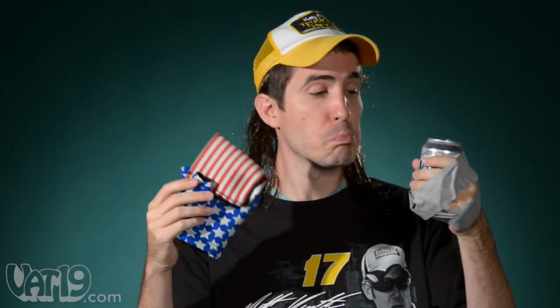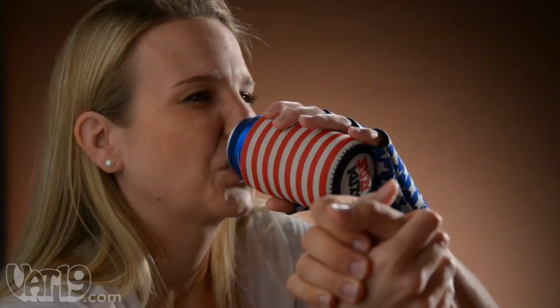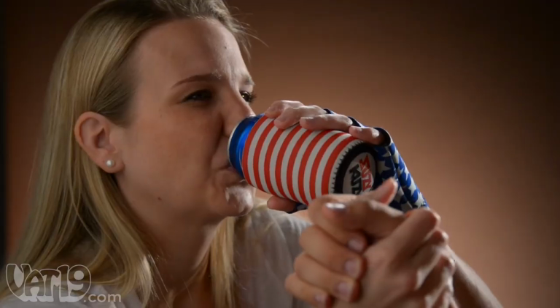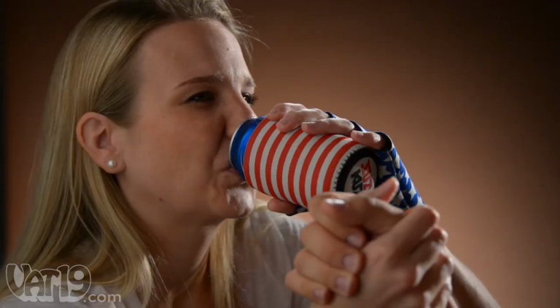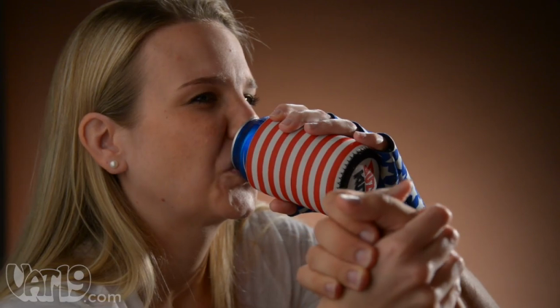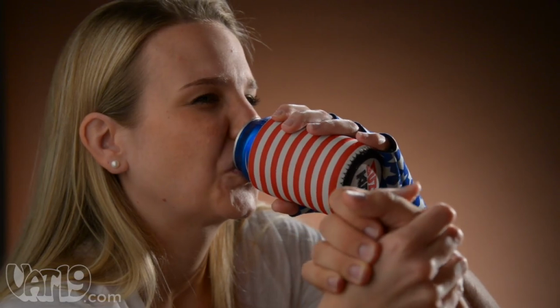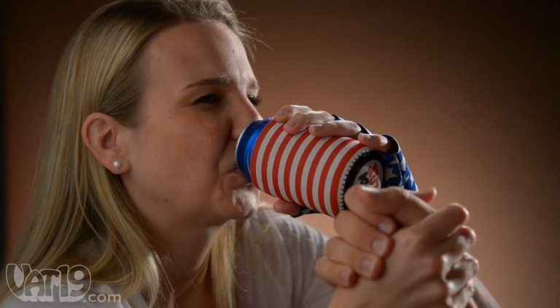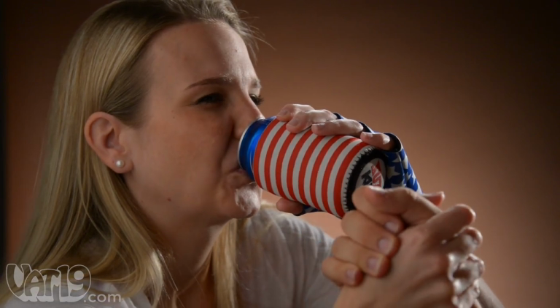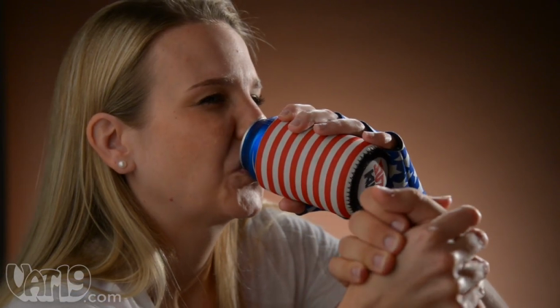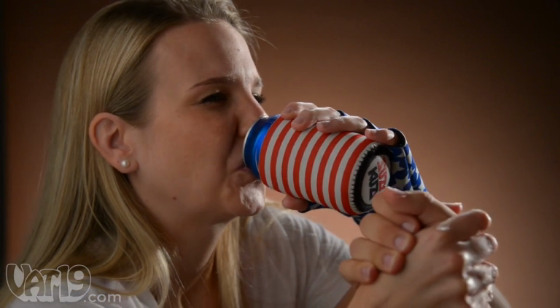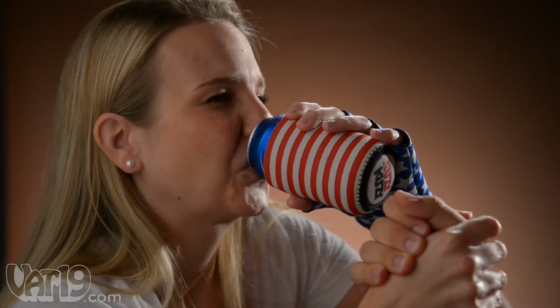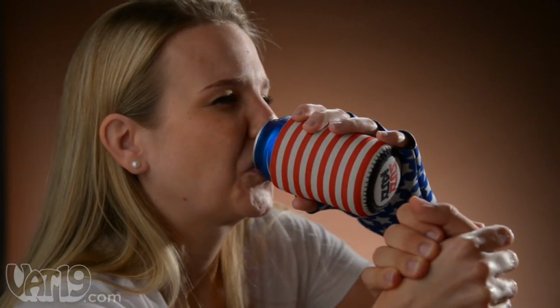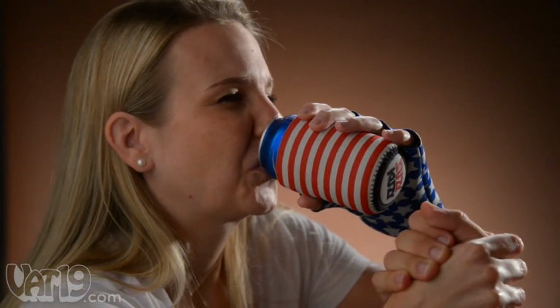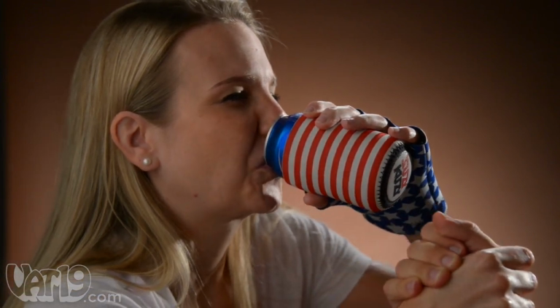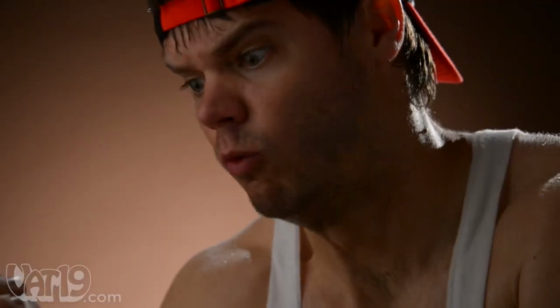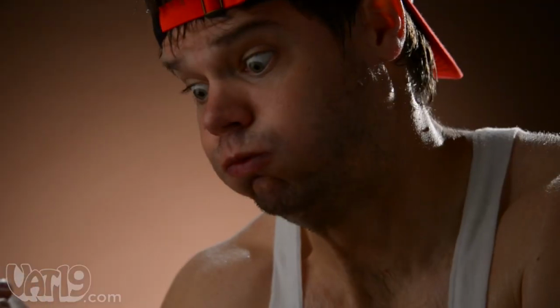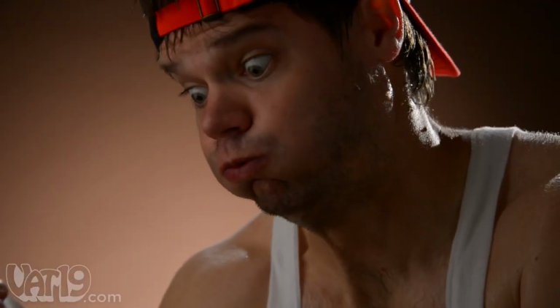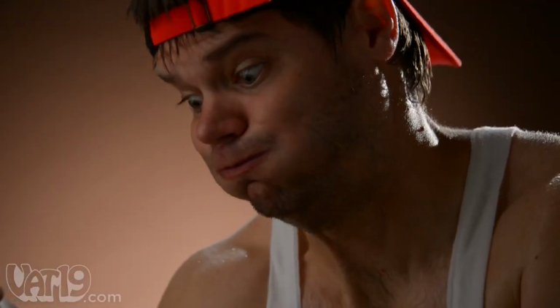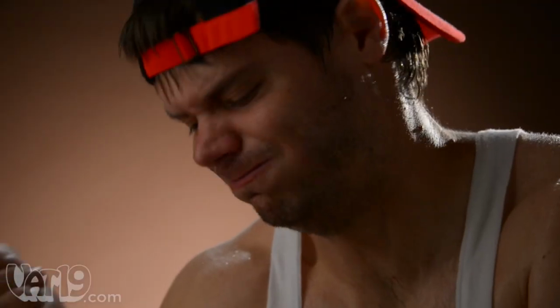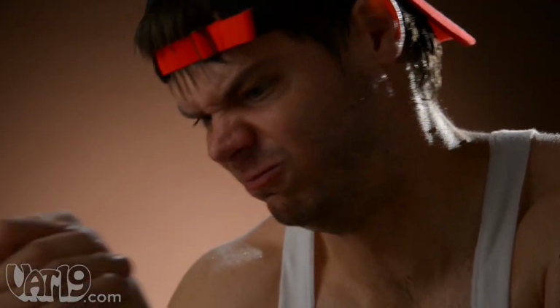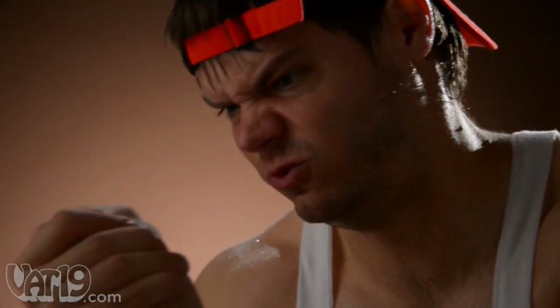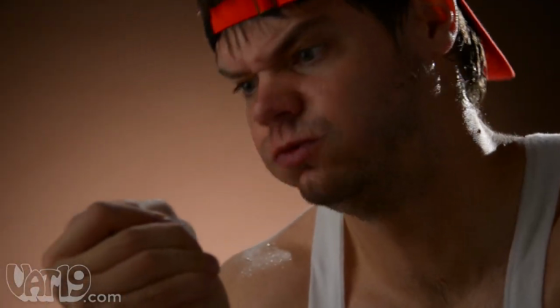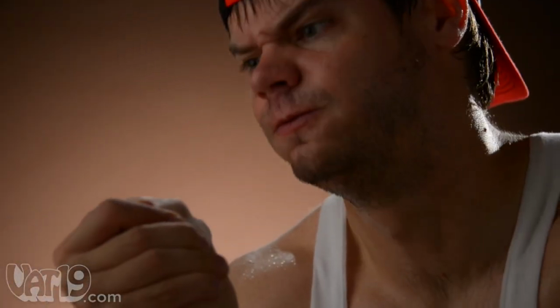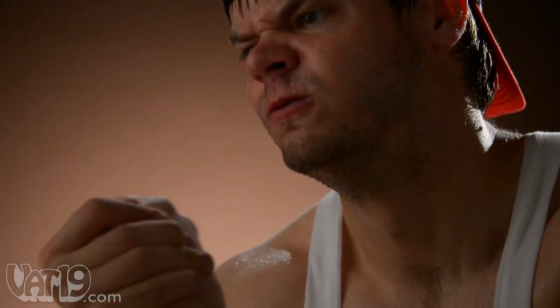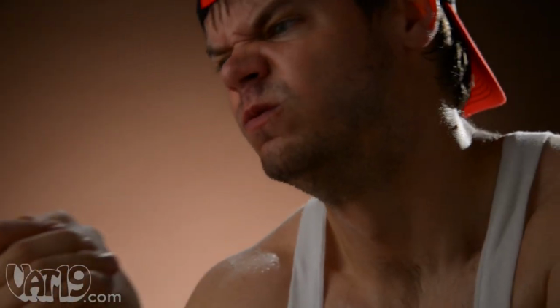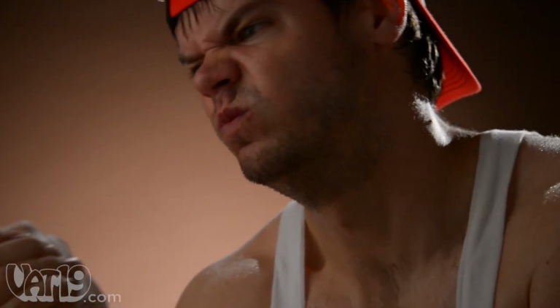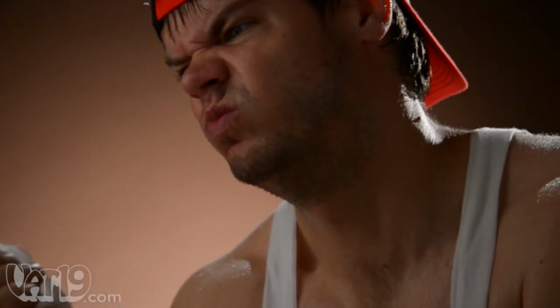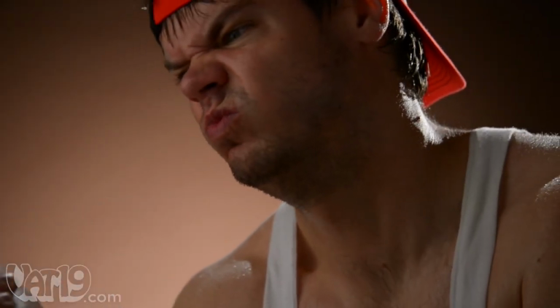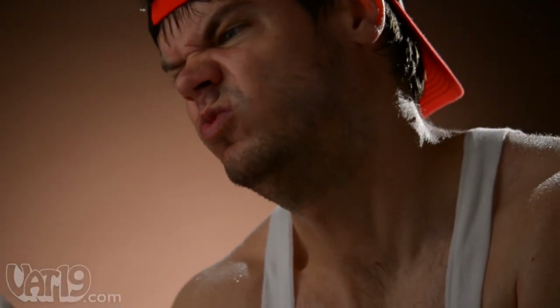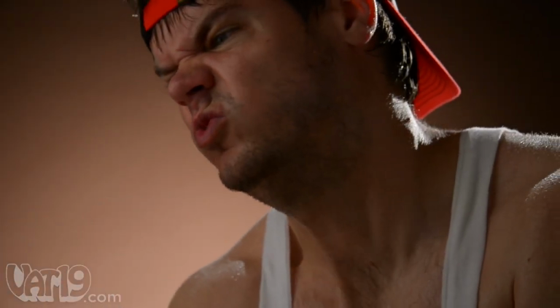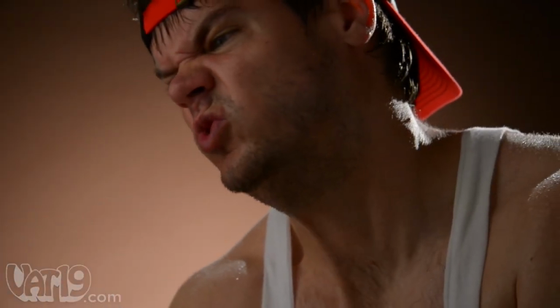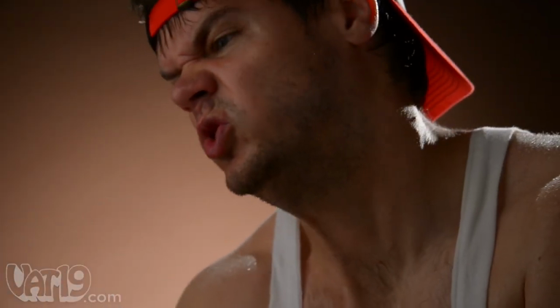The neoprene sleeve keeps your beverage chilled, your hand warm, and your spirit patriotic.